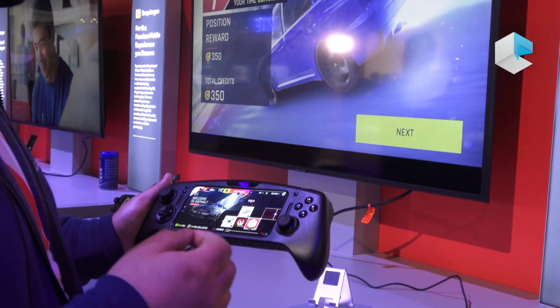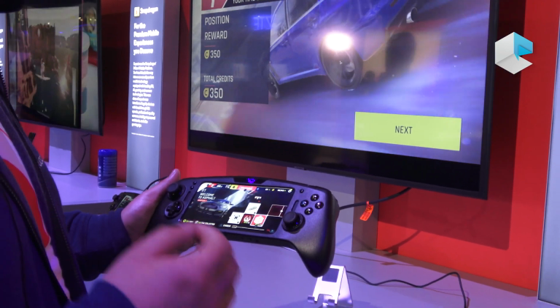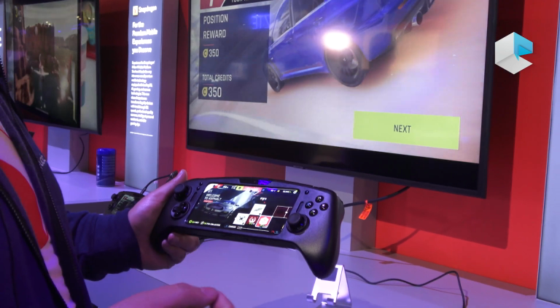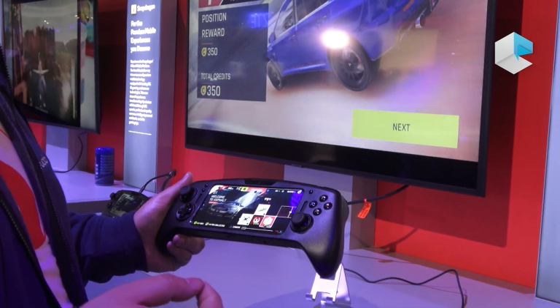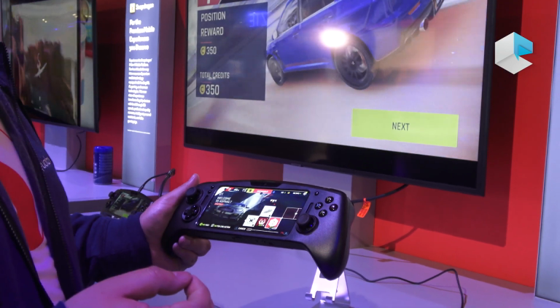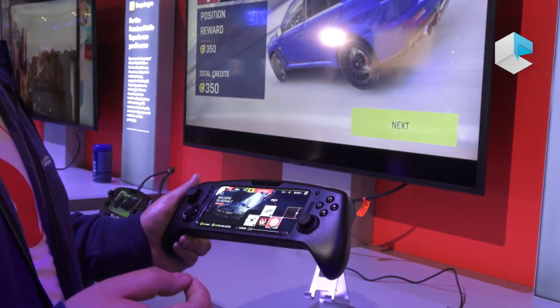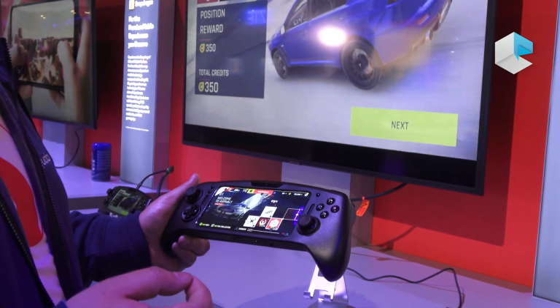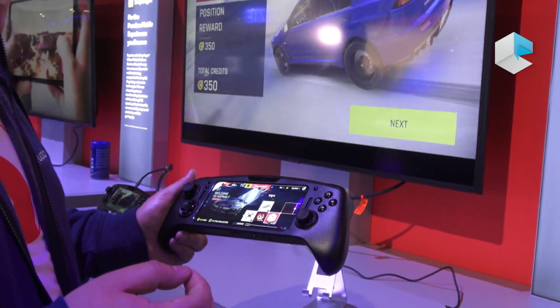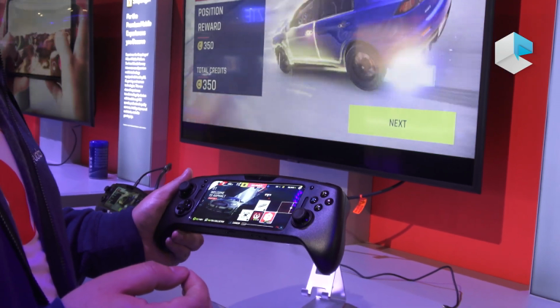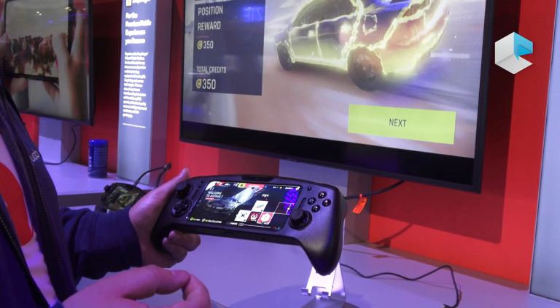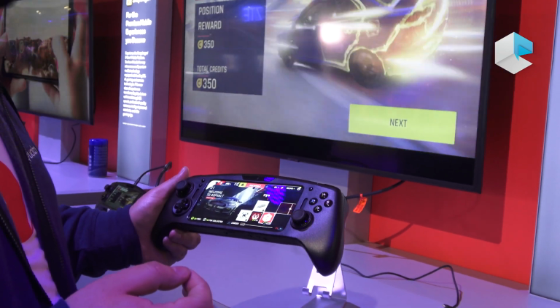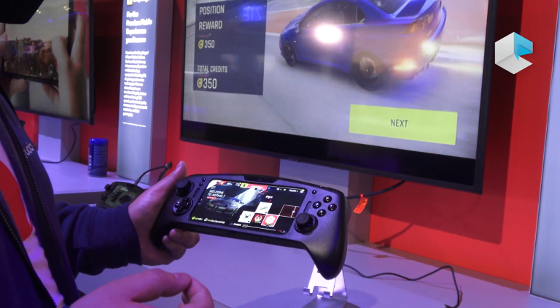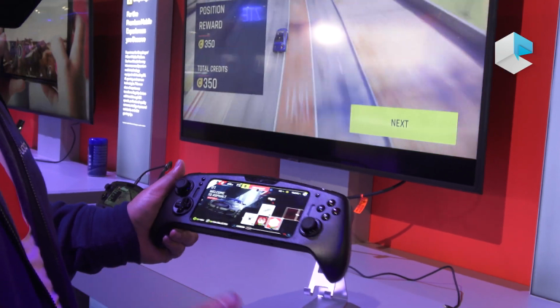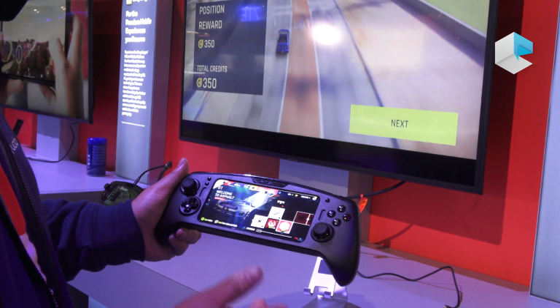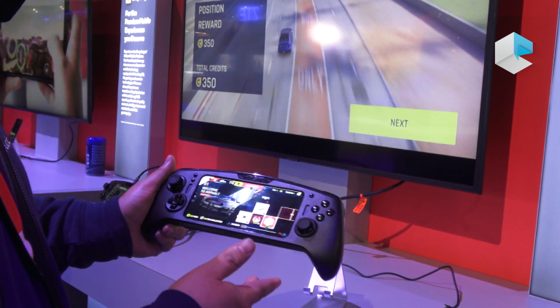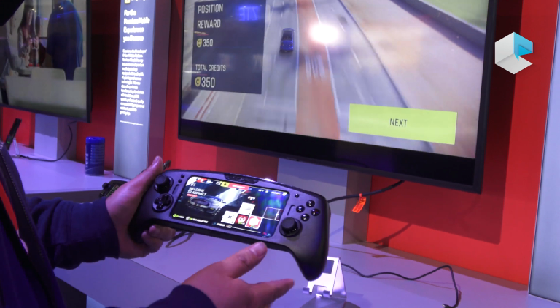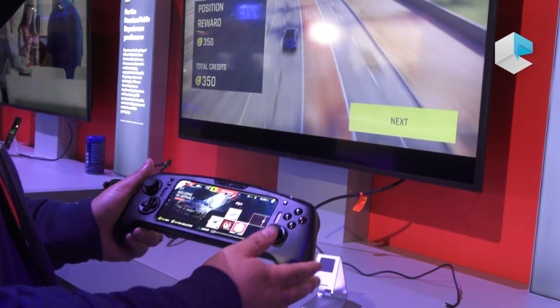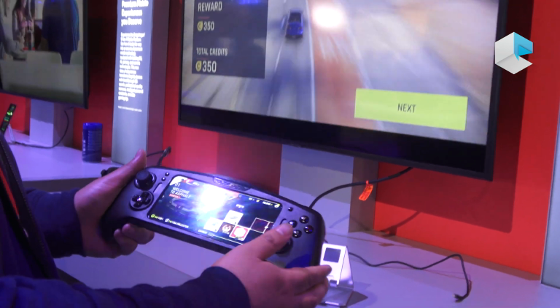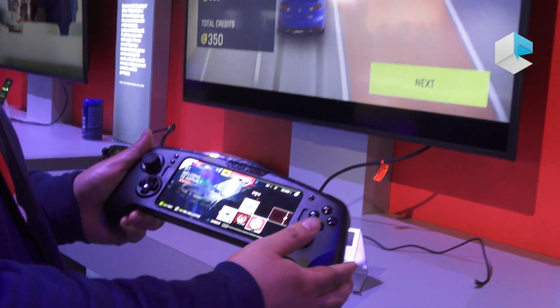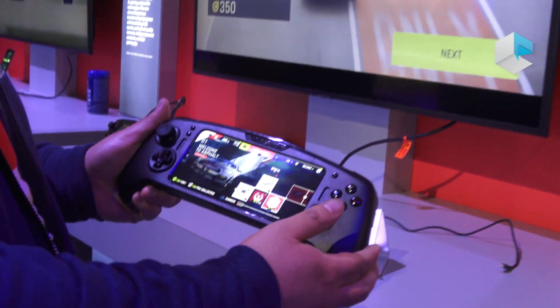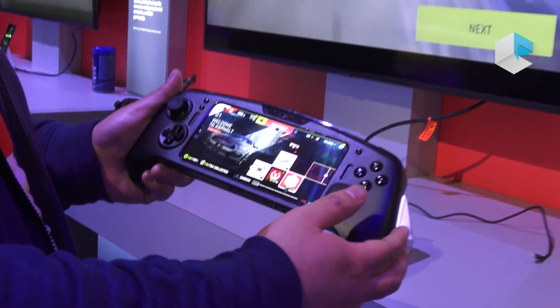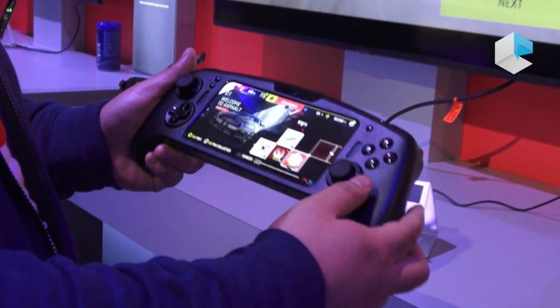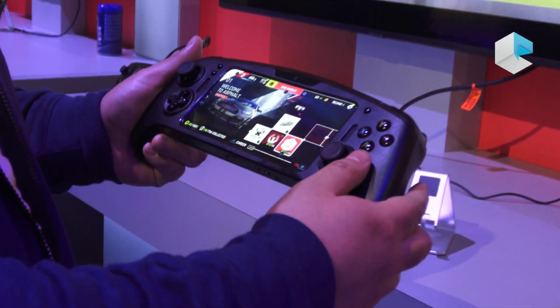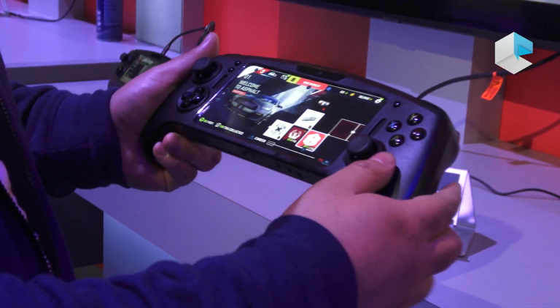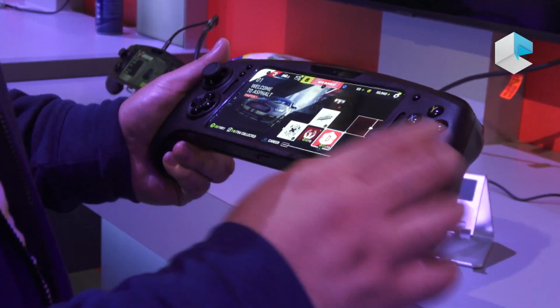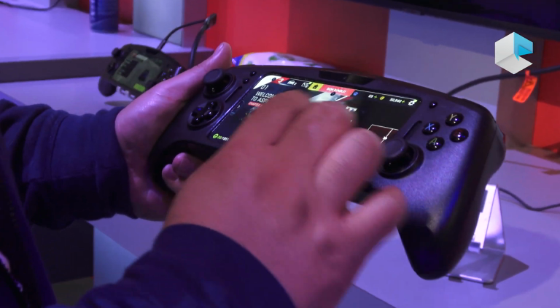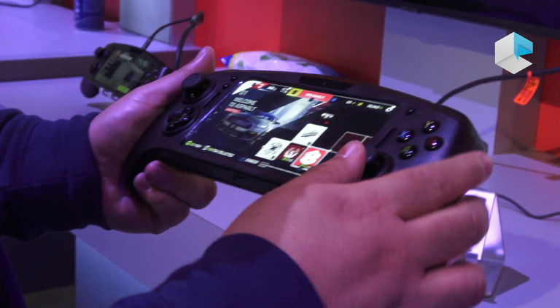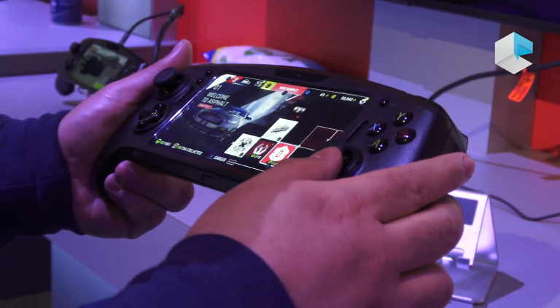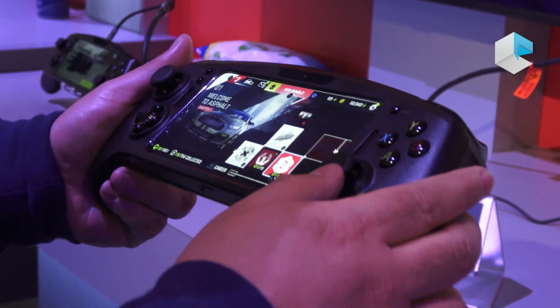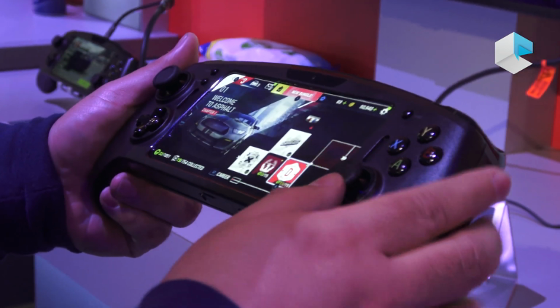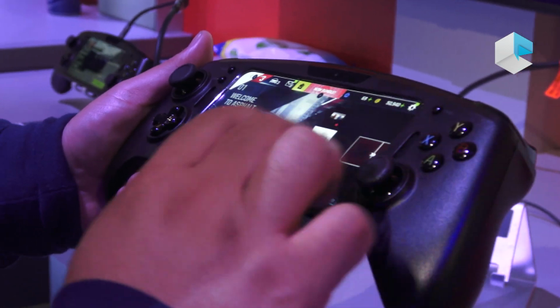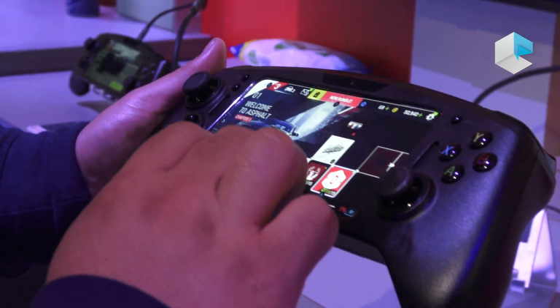This platform allows us to work with both locally installed games and games in the cloud. Here's an example of a game.